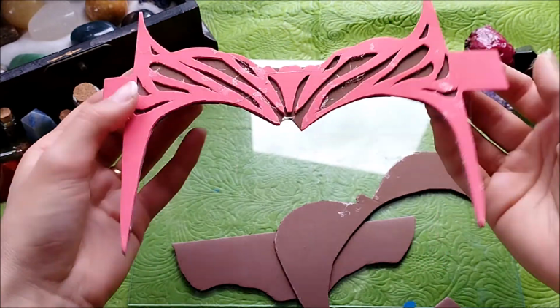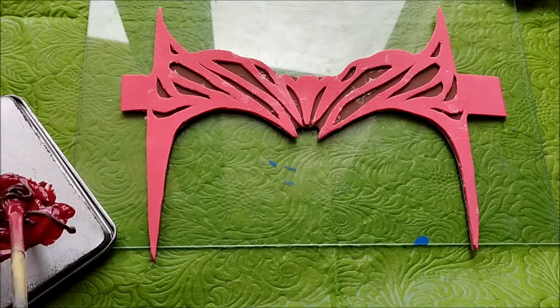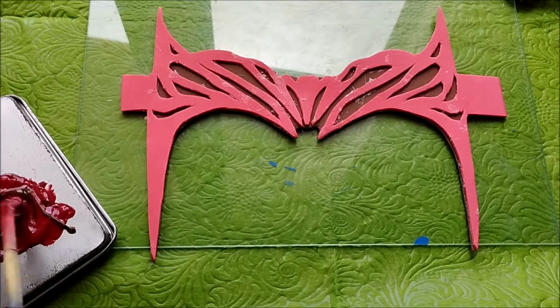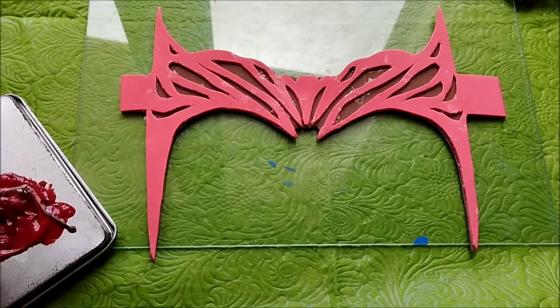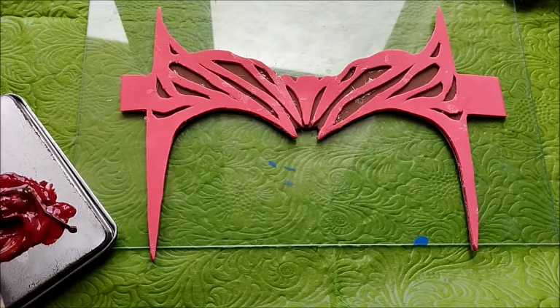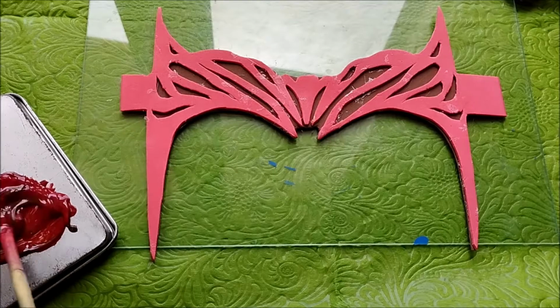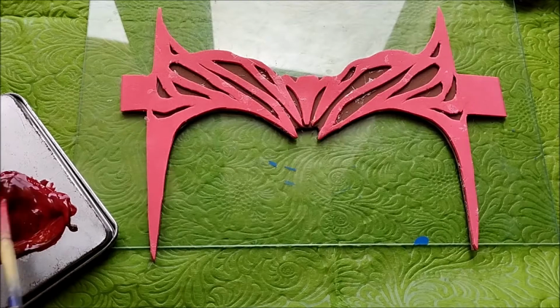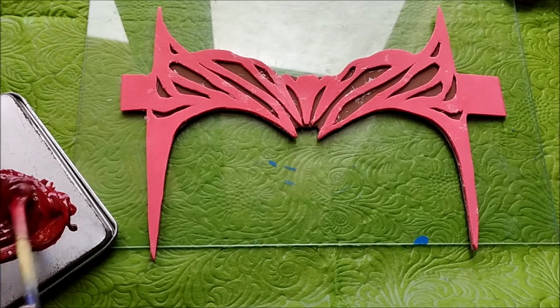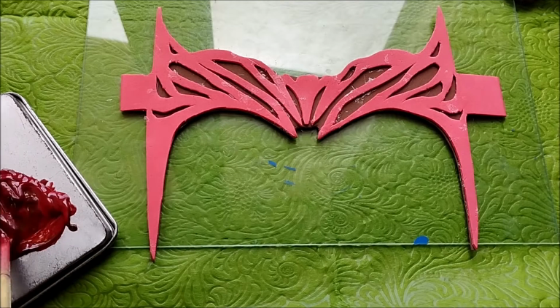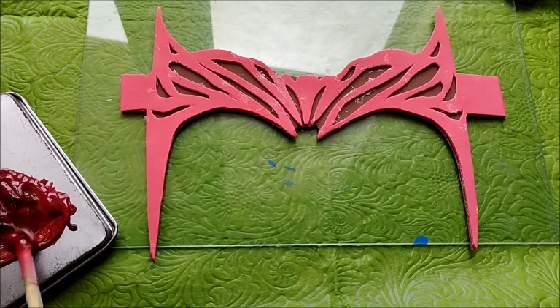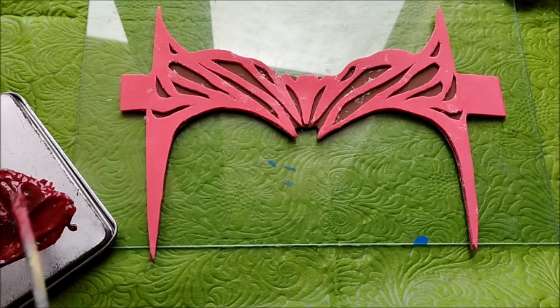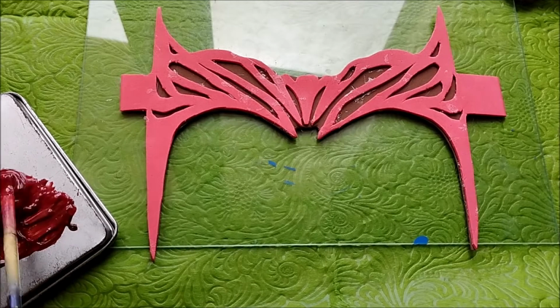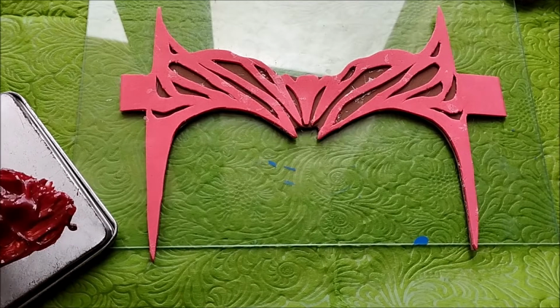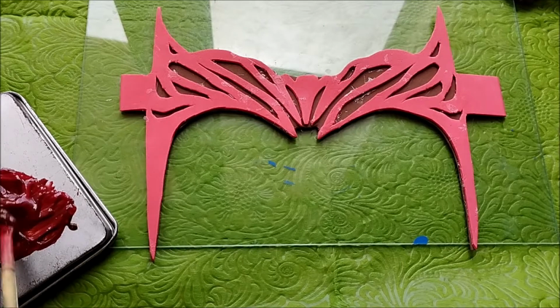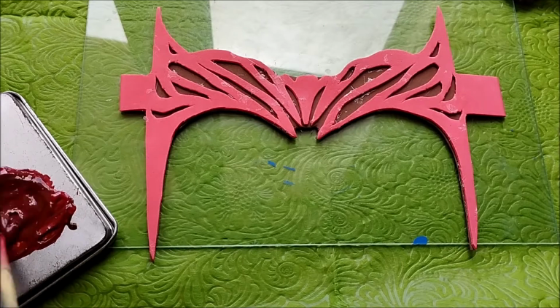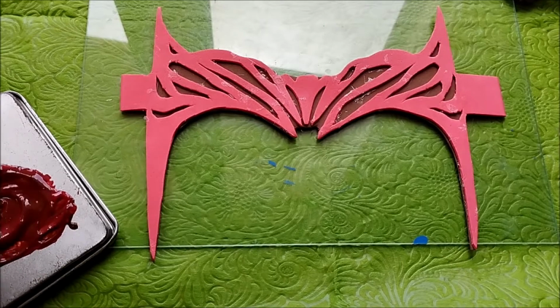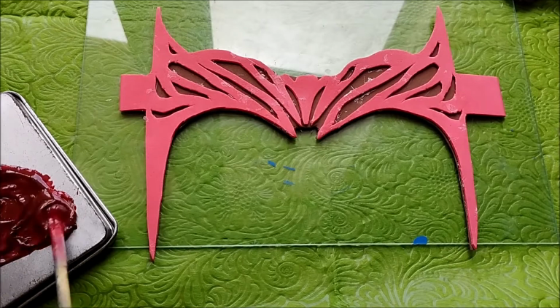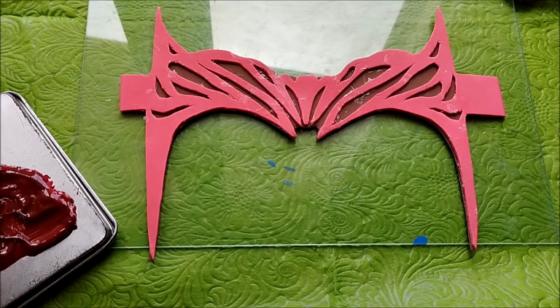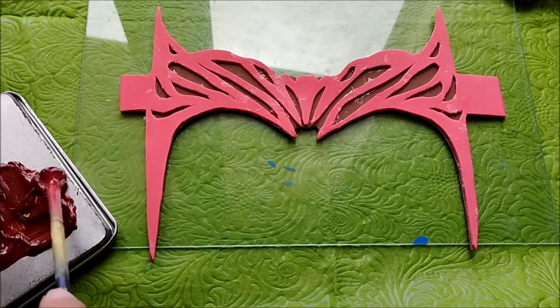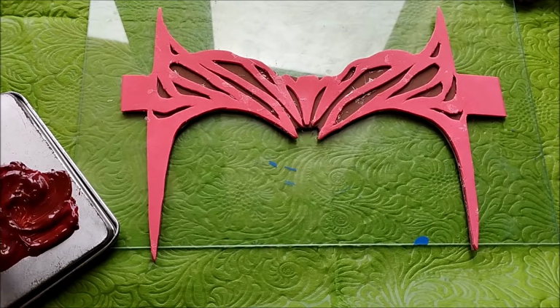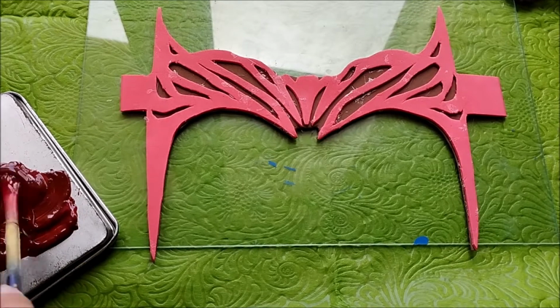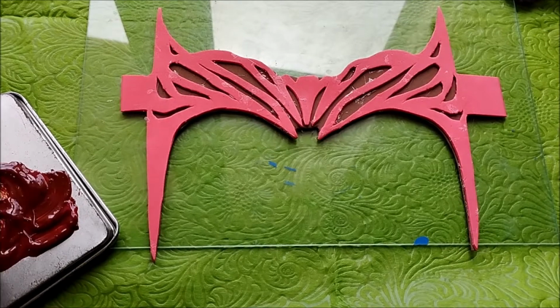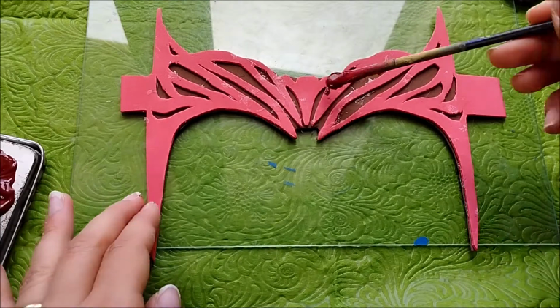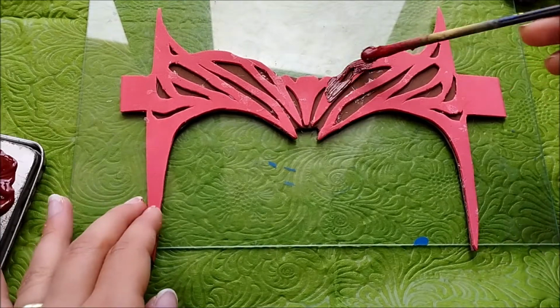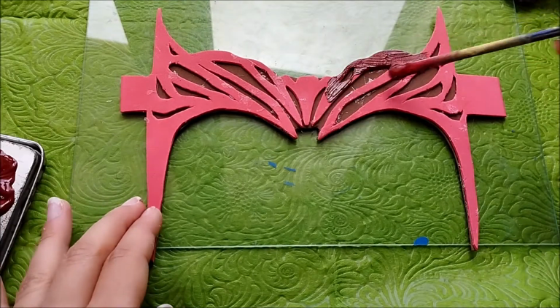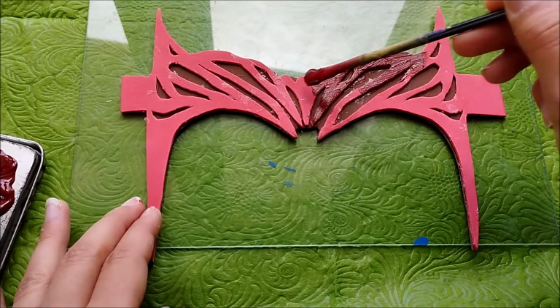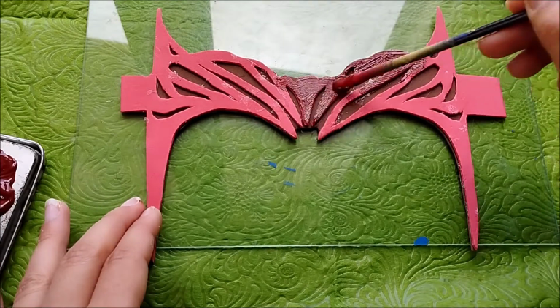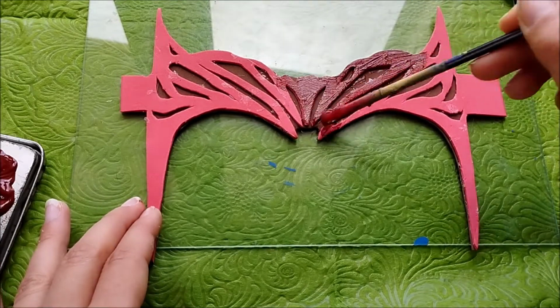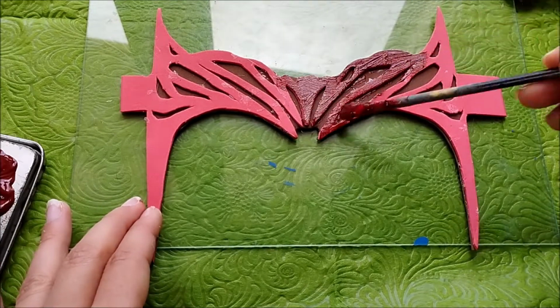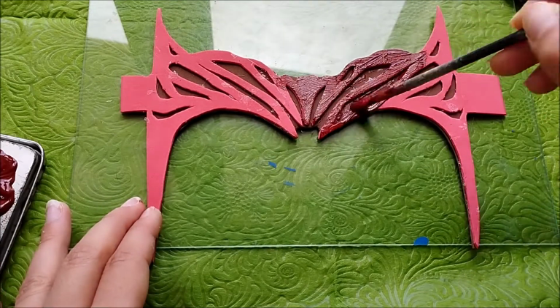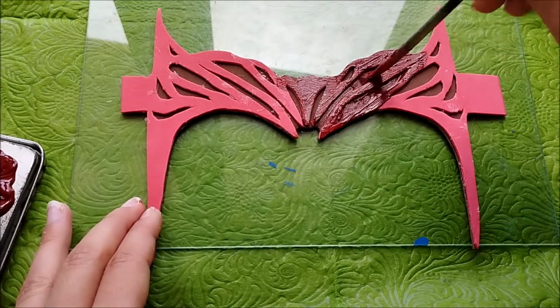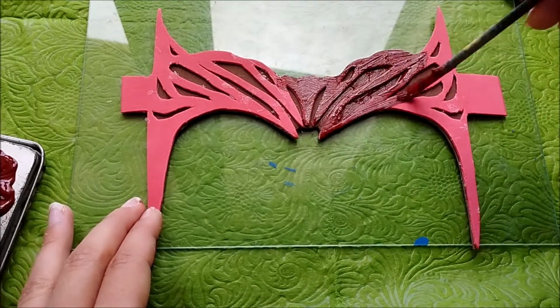Feel free to add many layers of paint in order to achieve a vibrant, smooth and realistic dark red color.